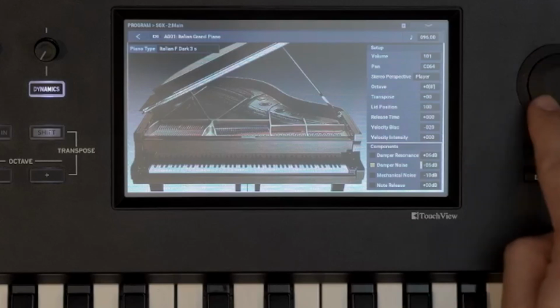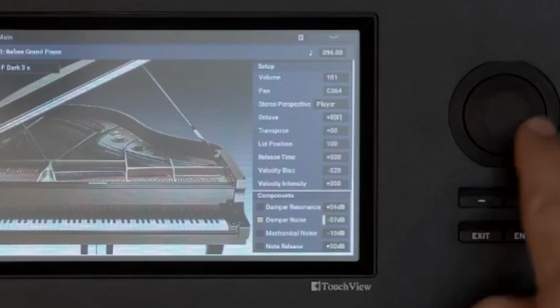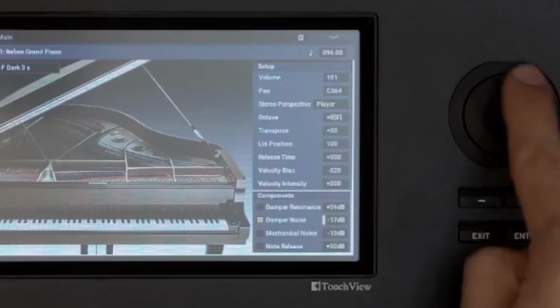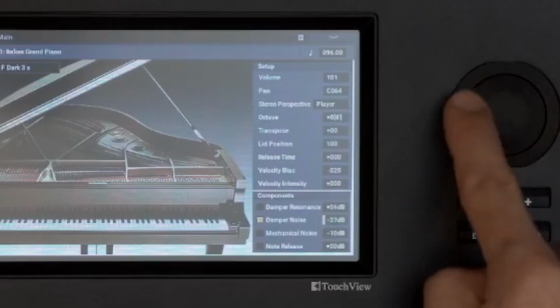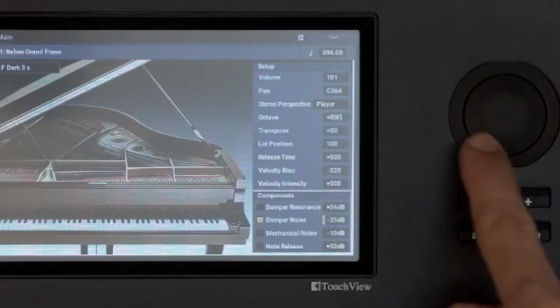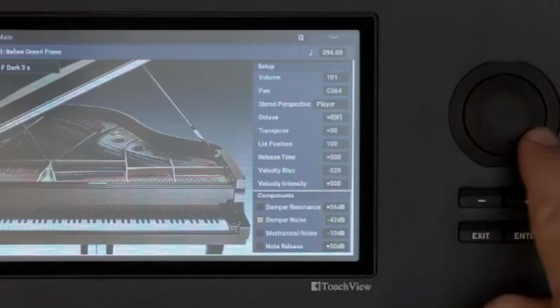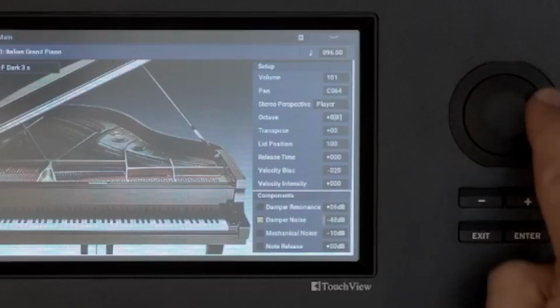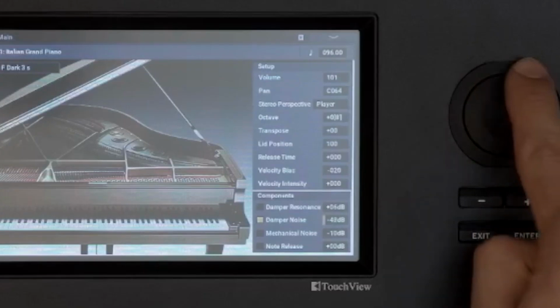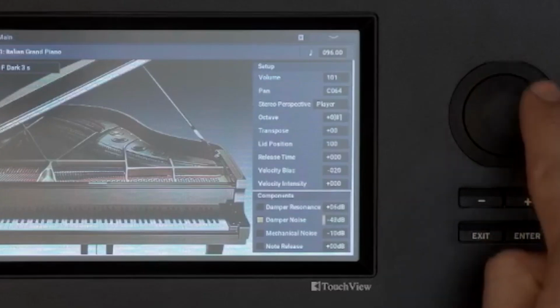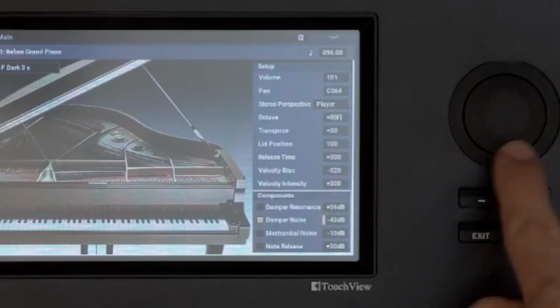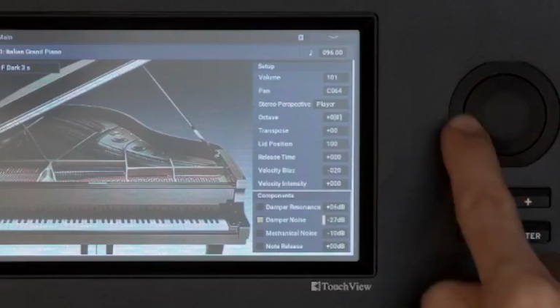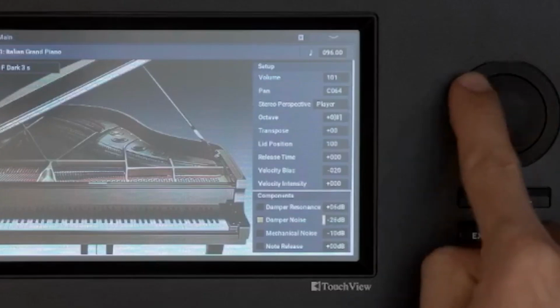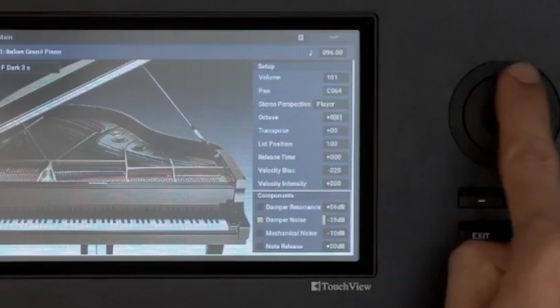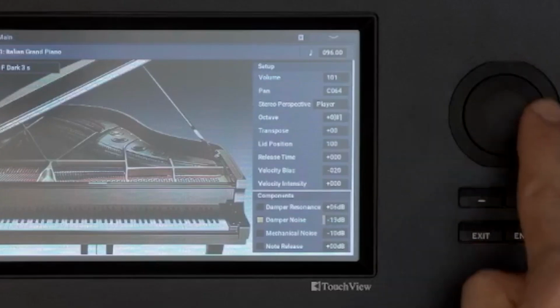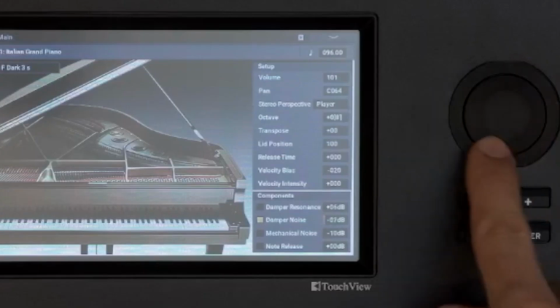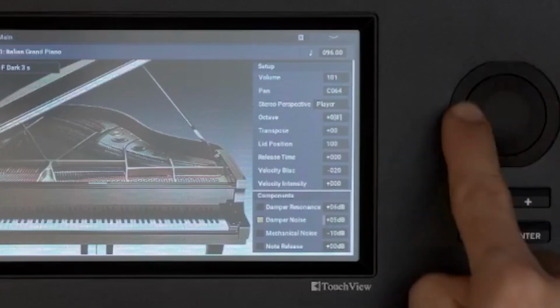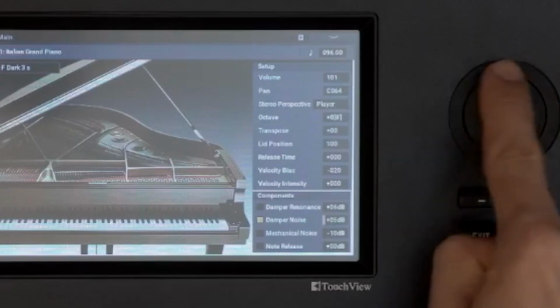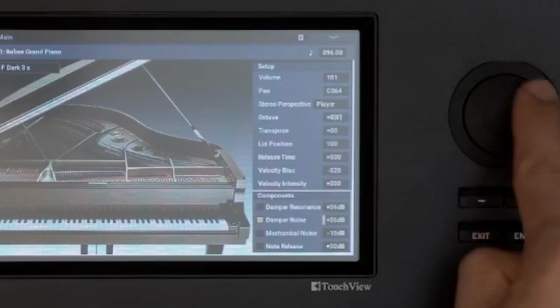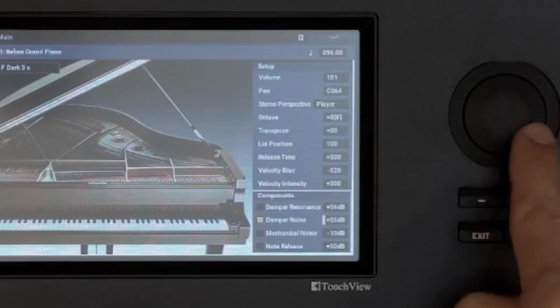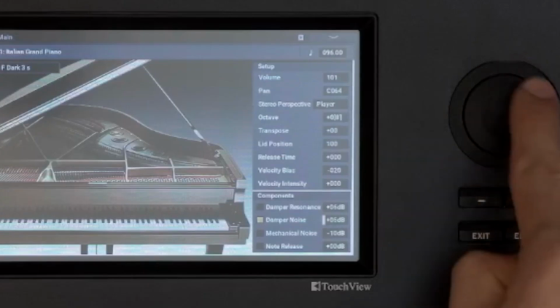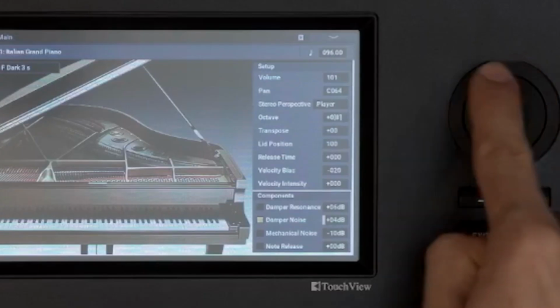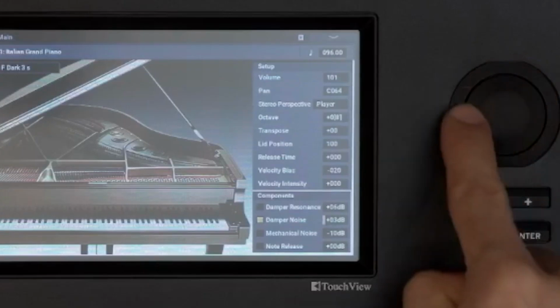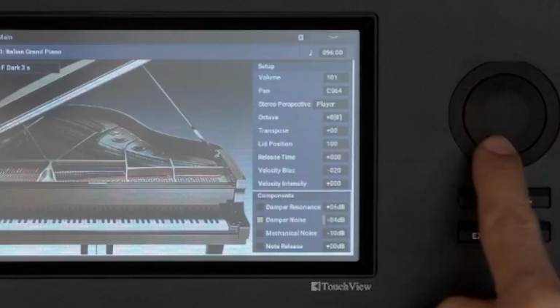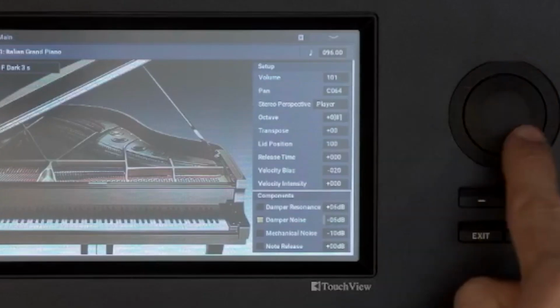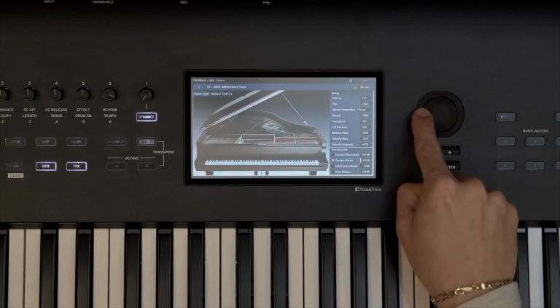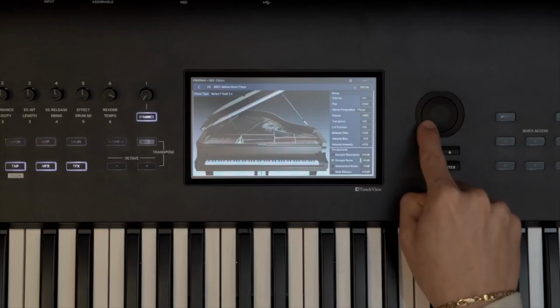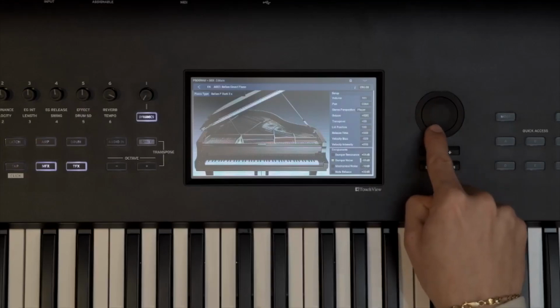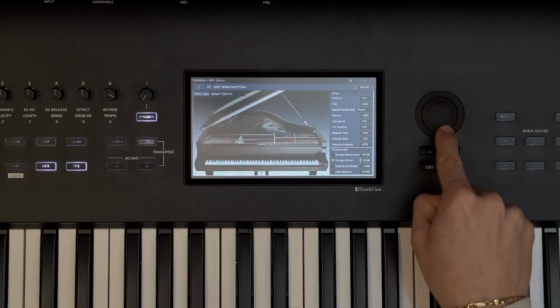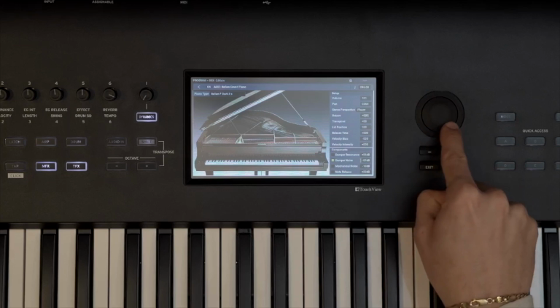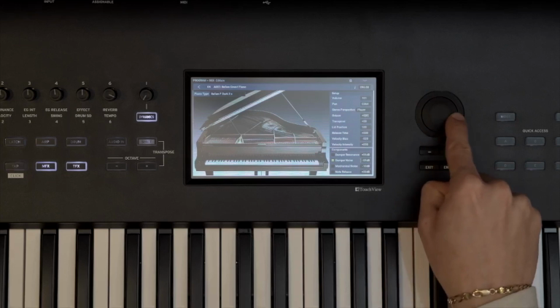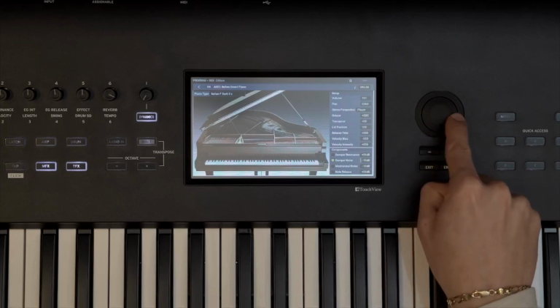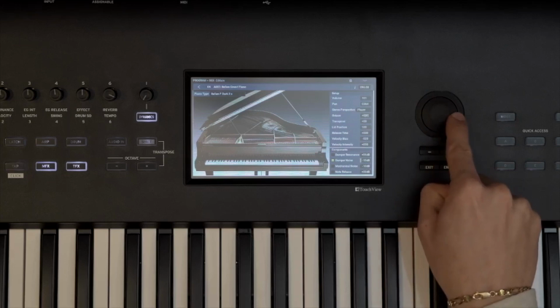As with all of the components in the SGX-2, you can adjust exactly how much you want and find the right balance for your sound.